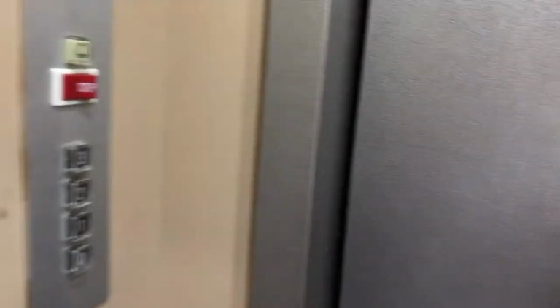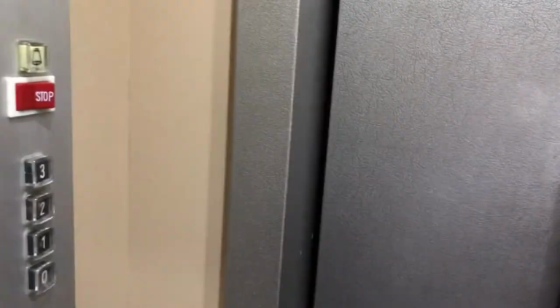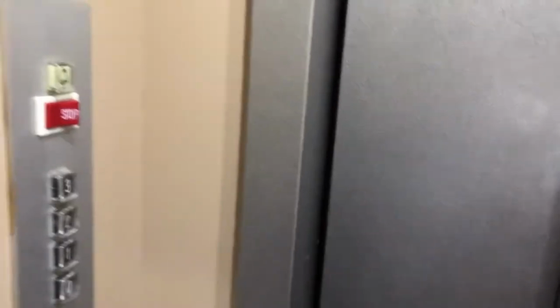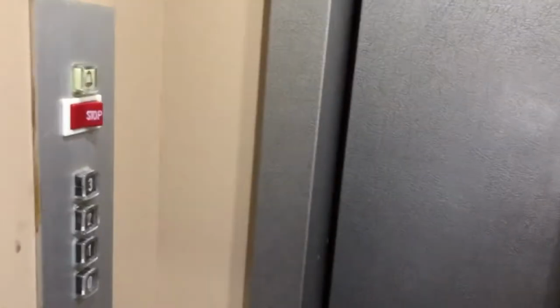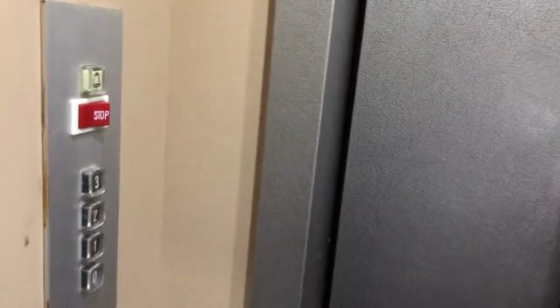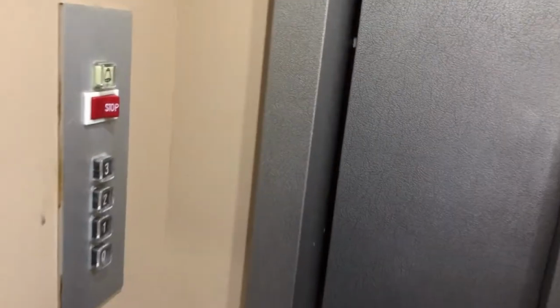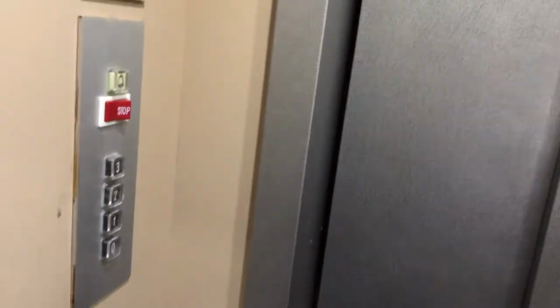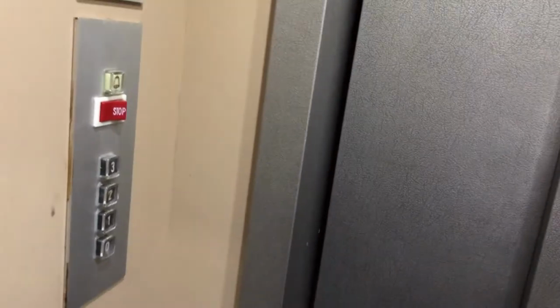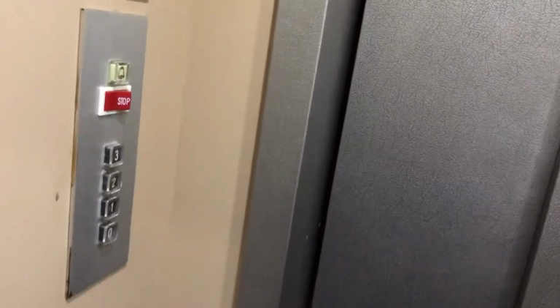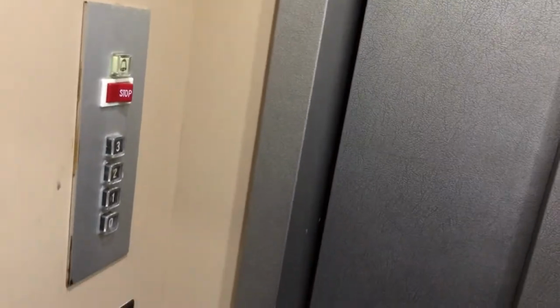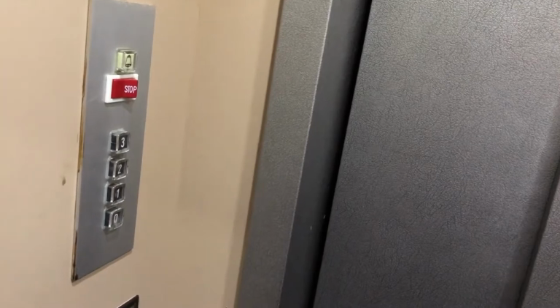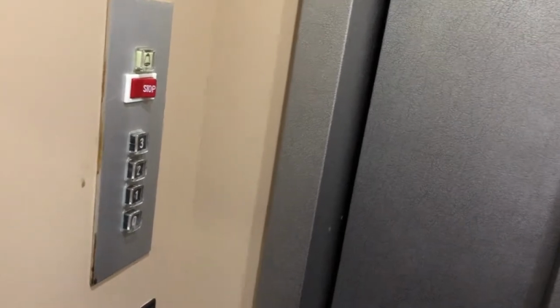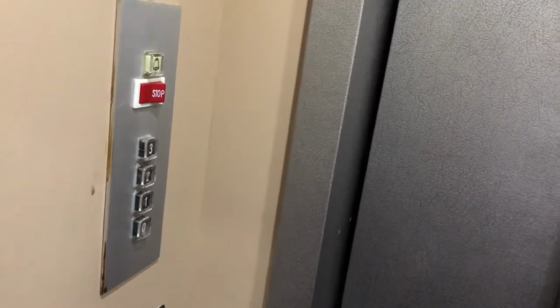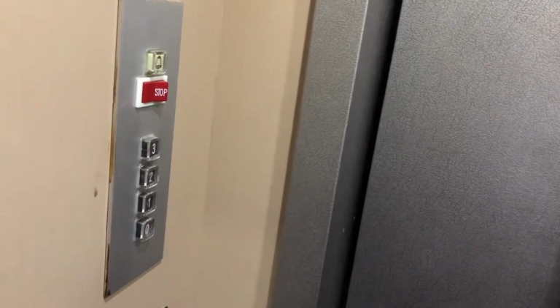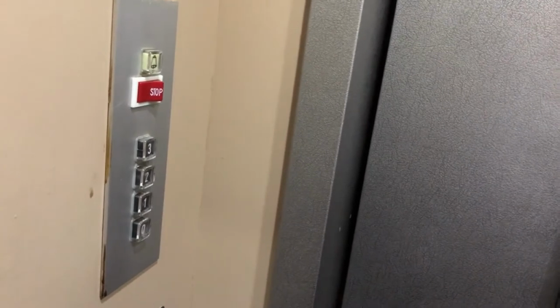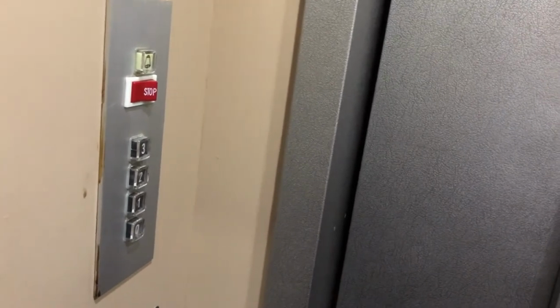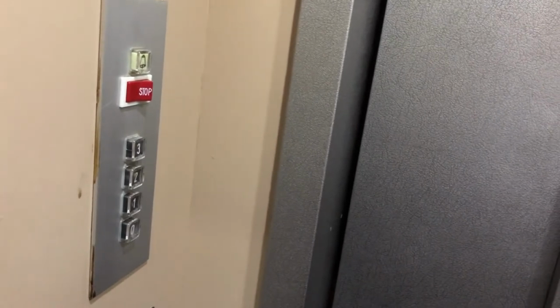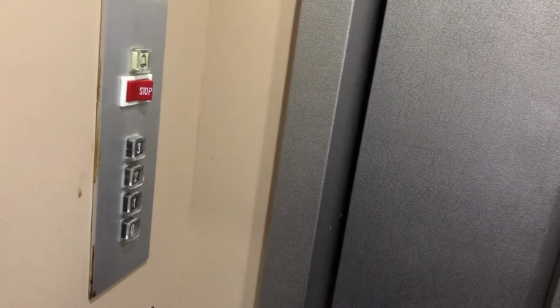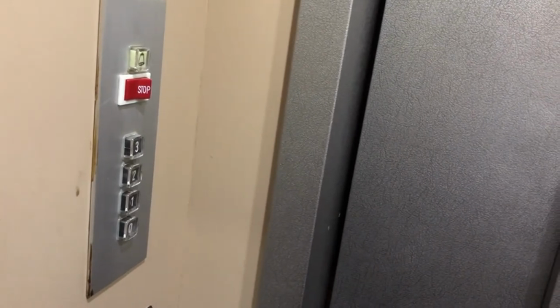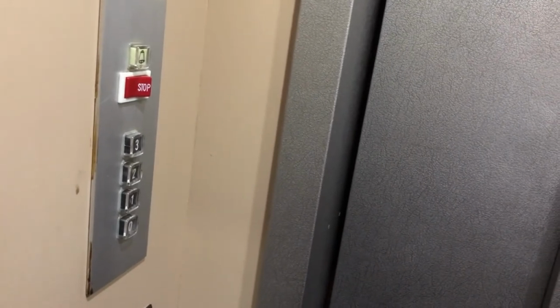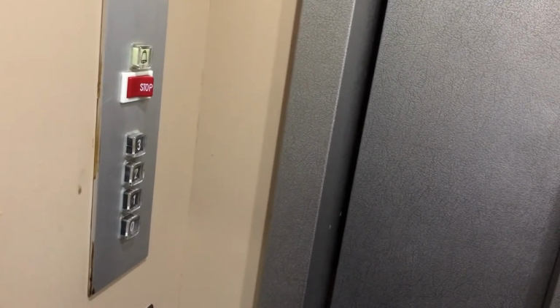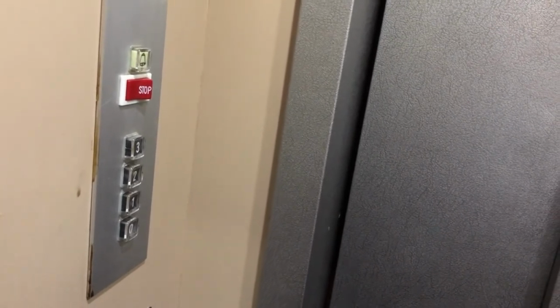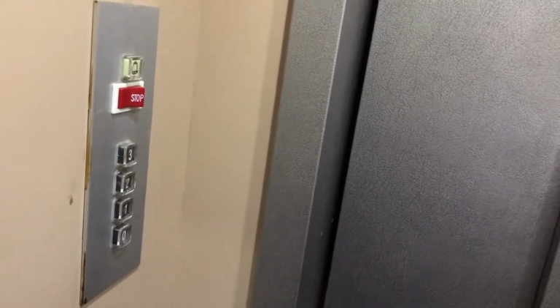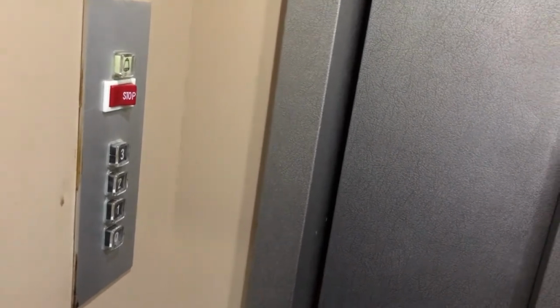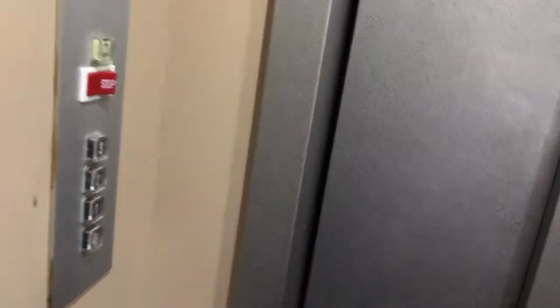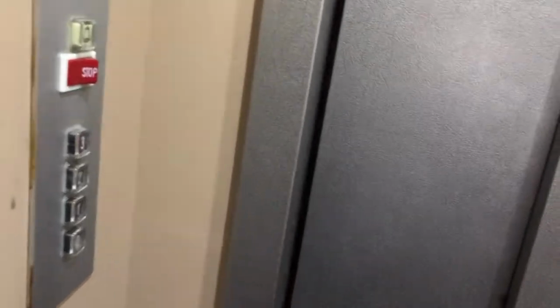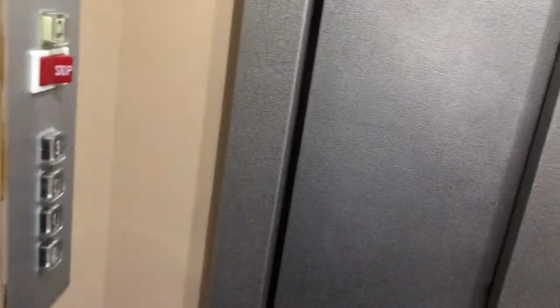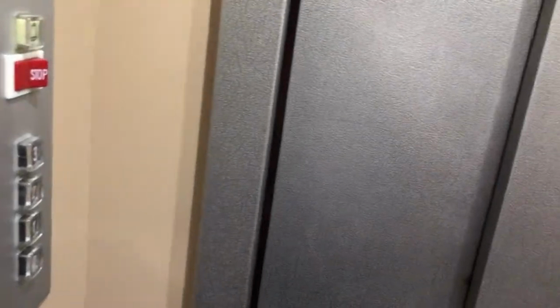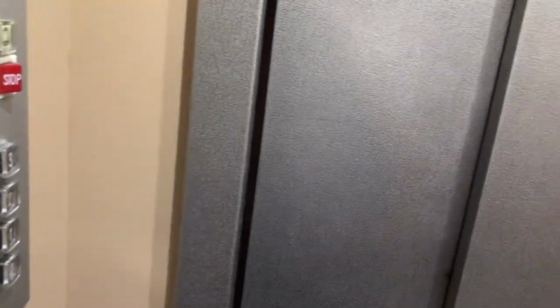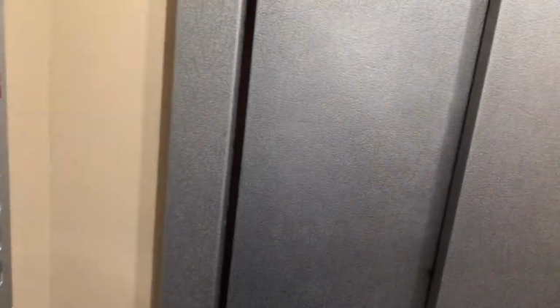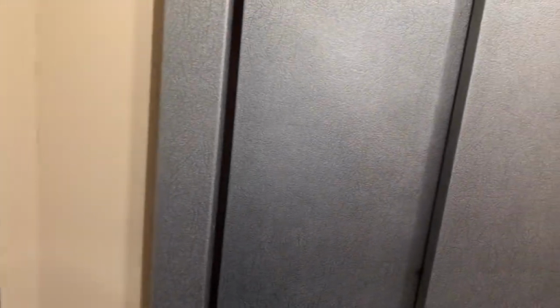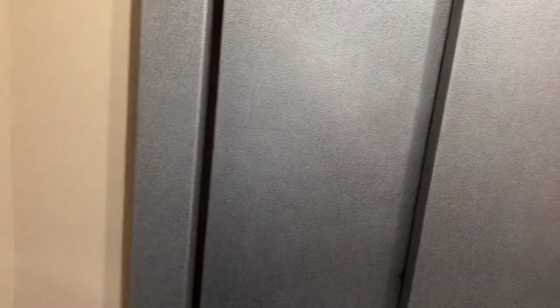Here we go. Here's the floor passing by too.